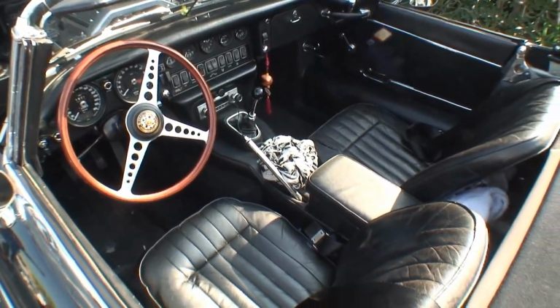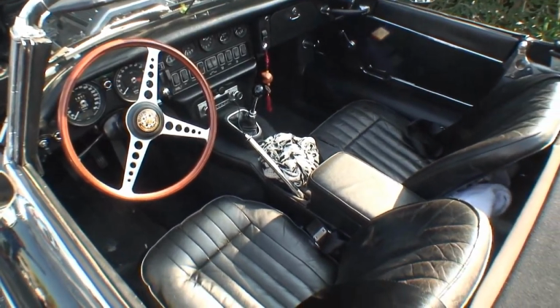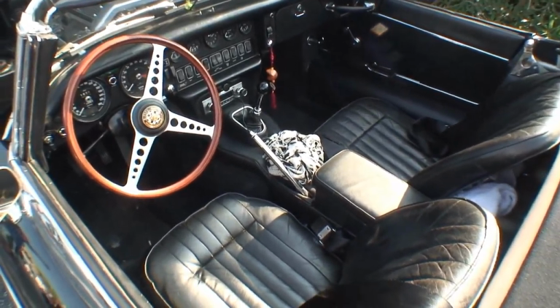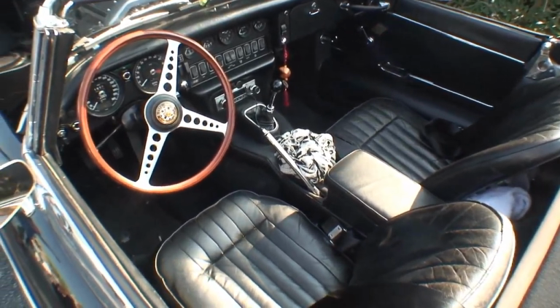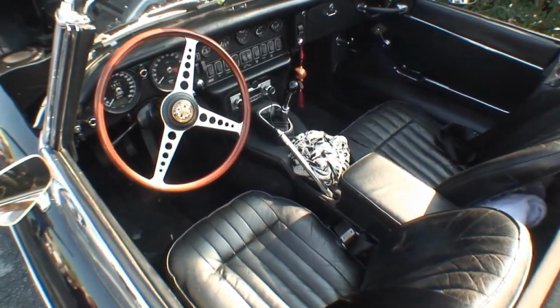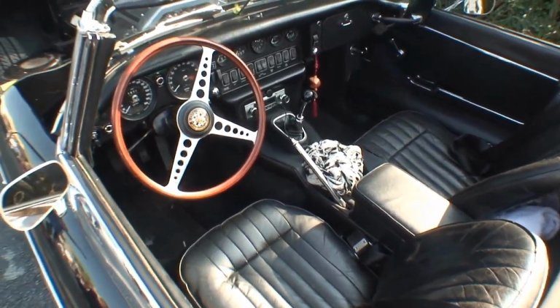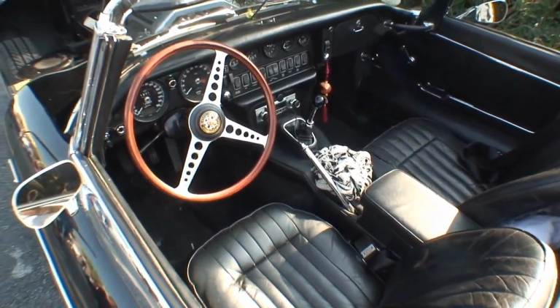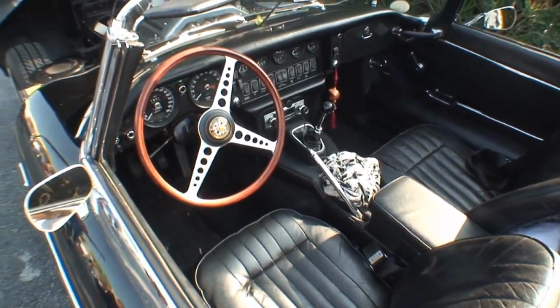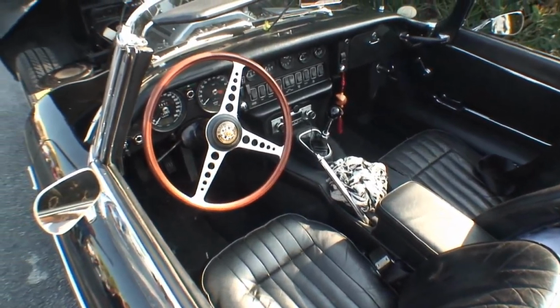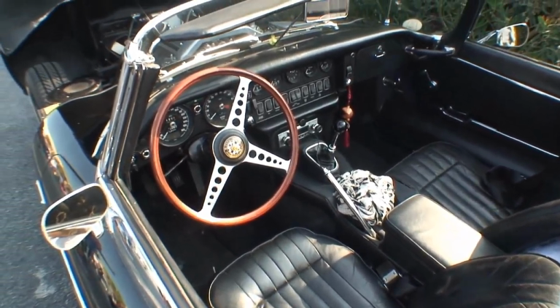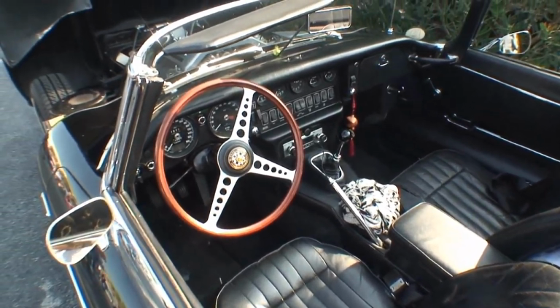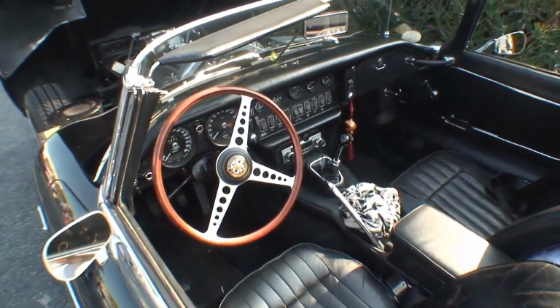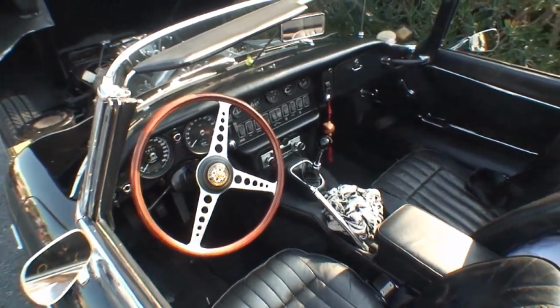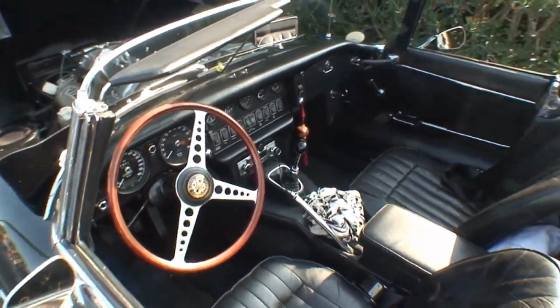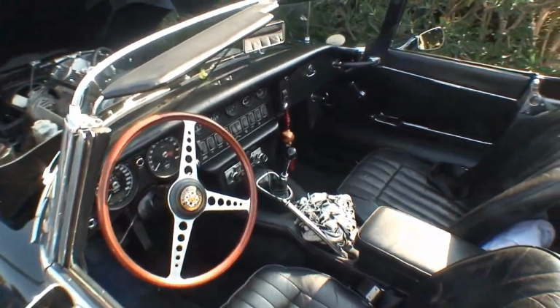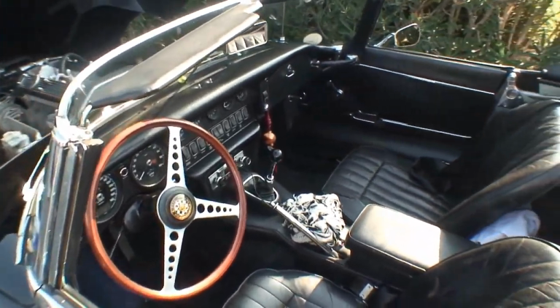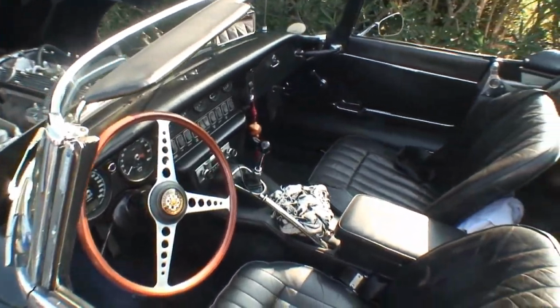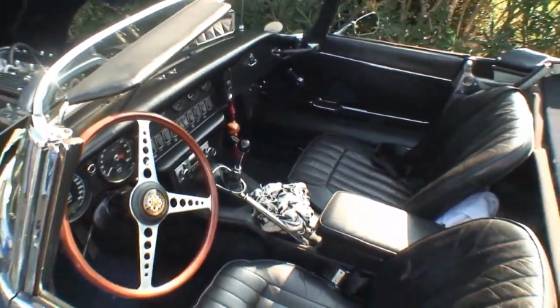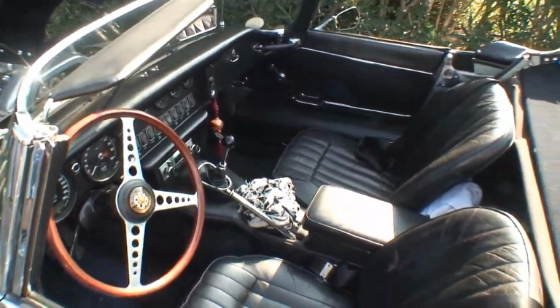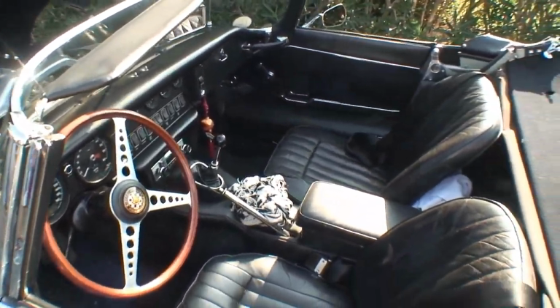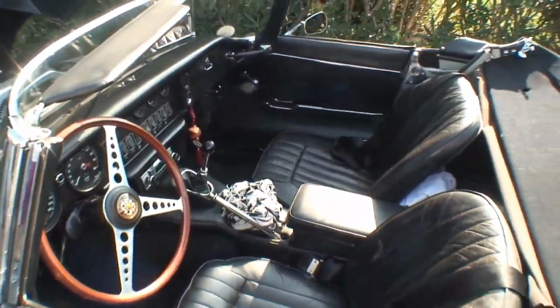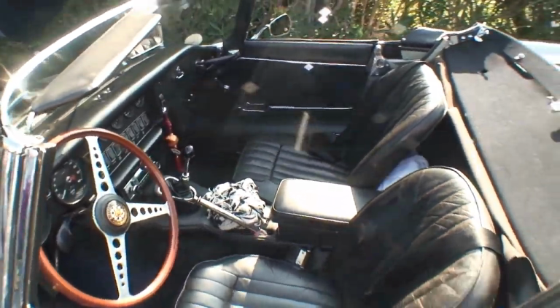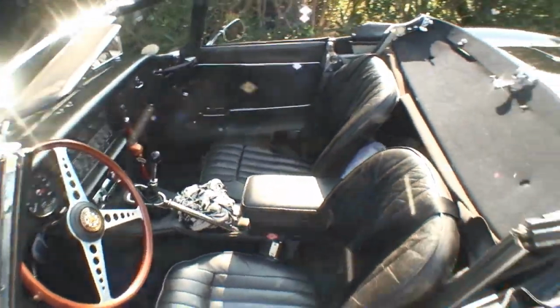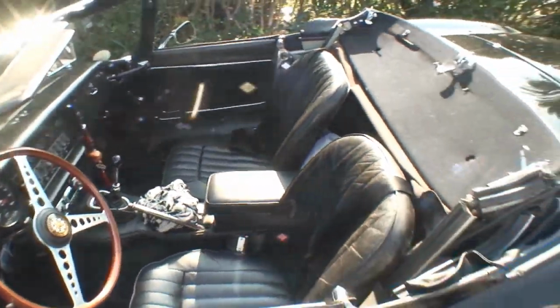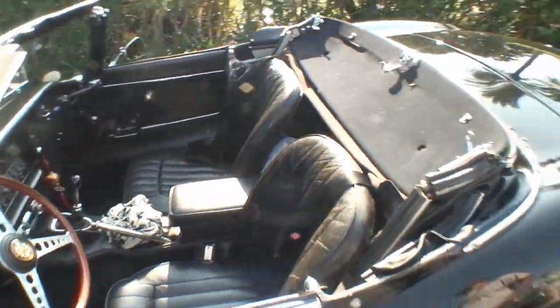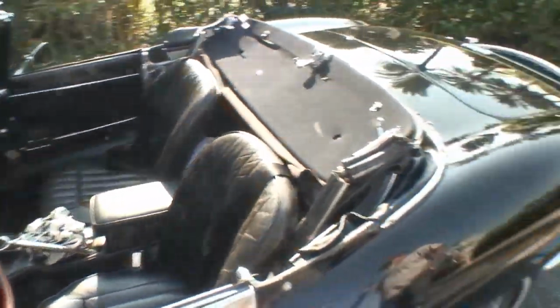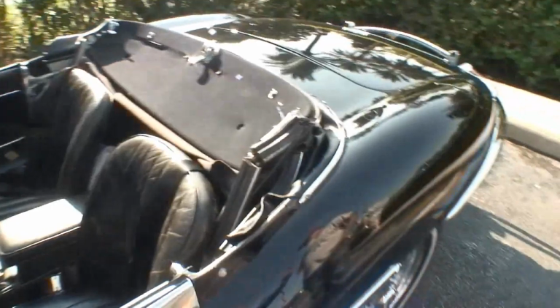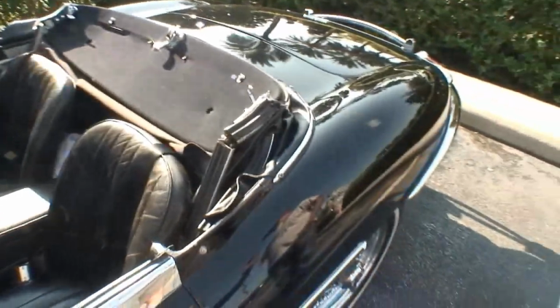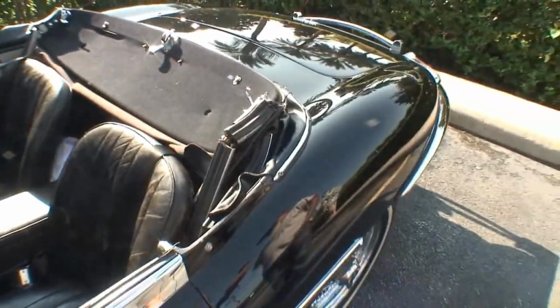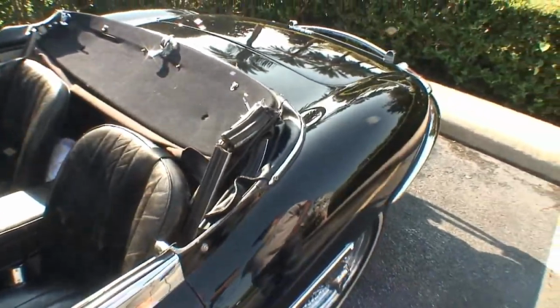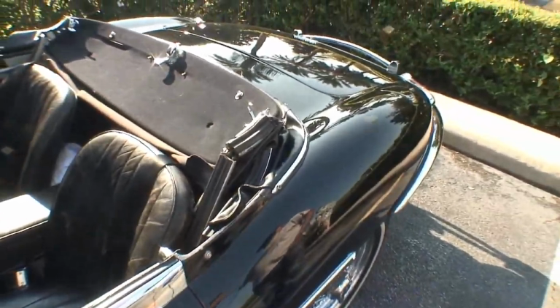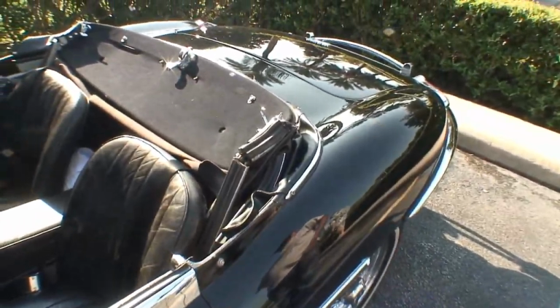I have a red car myself — I have a red Shelby. So I know what you're talking about. Red cars.